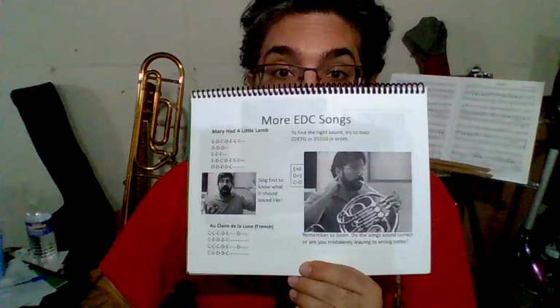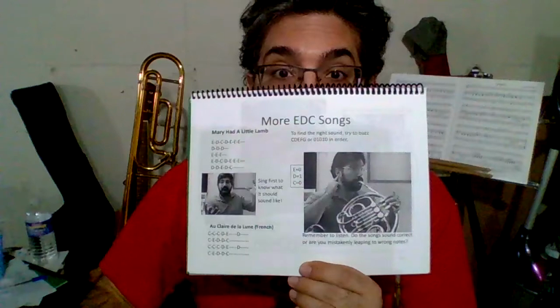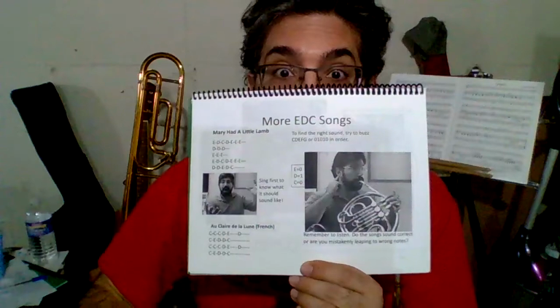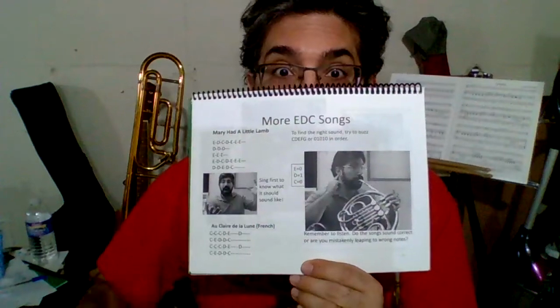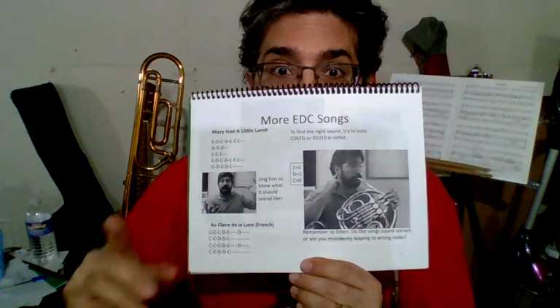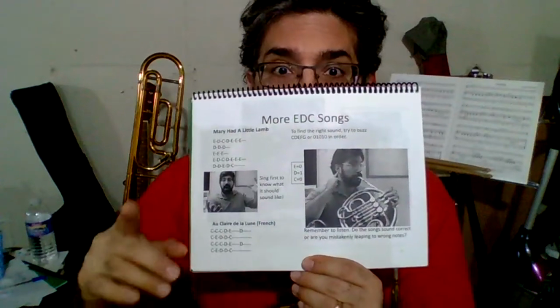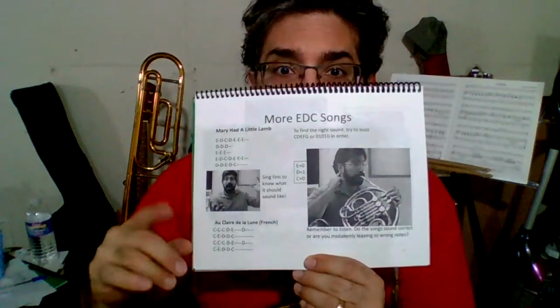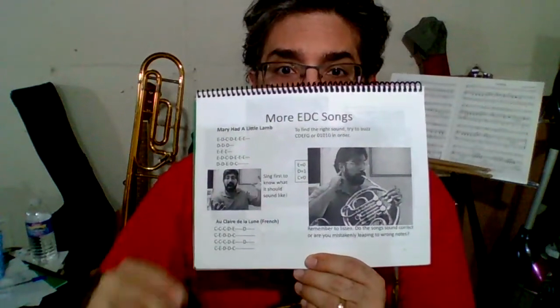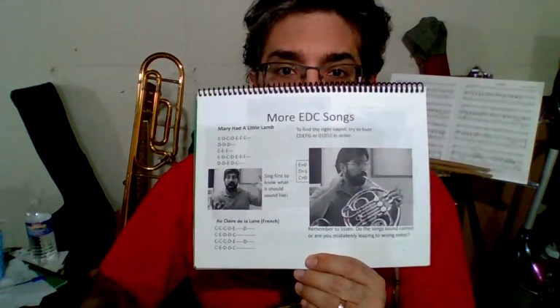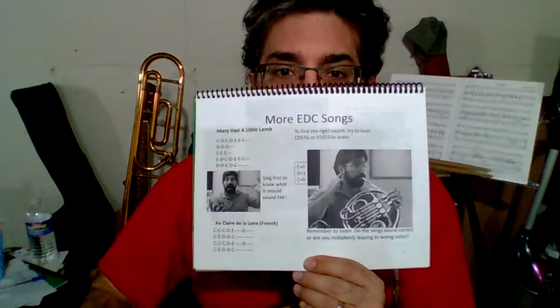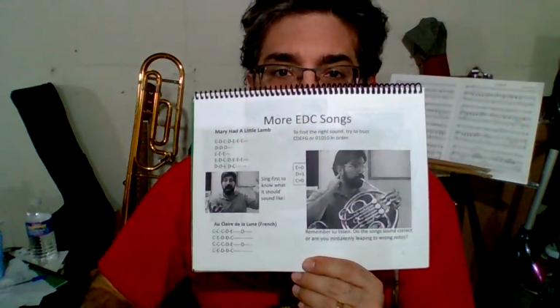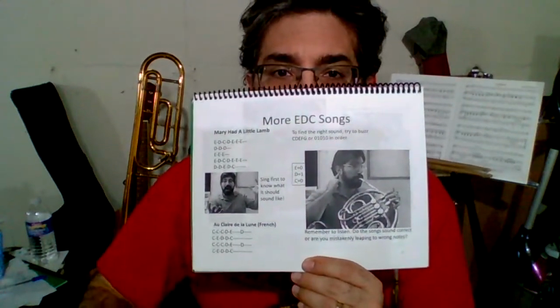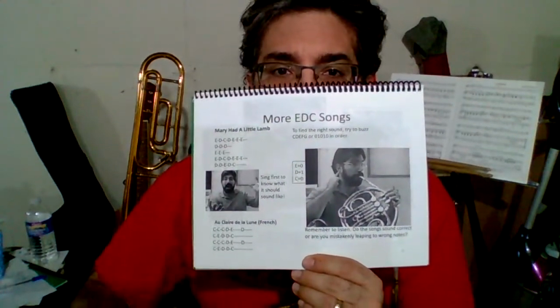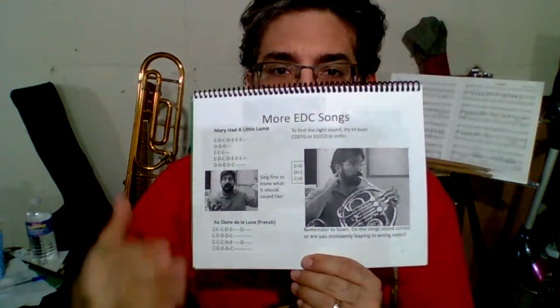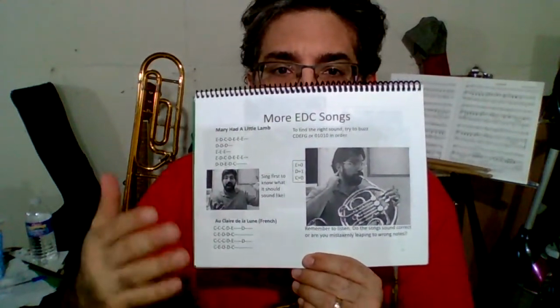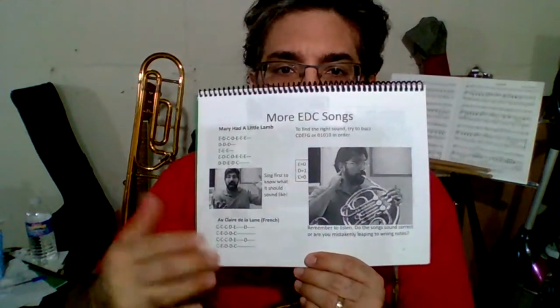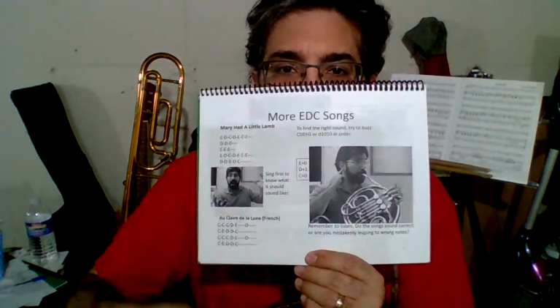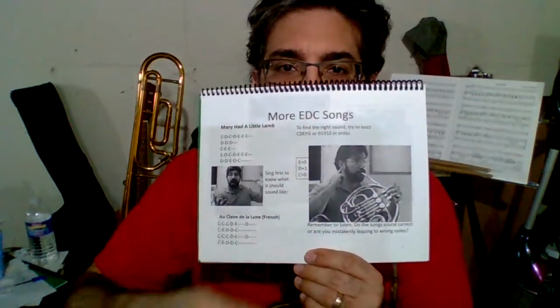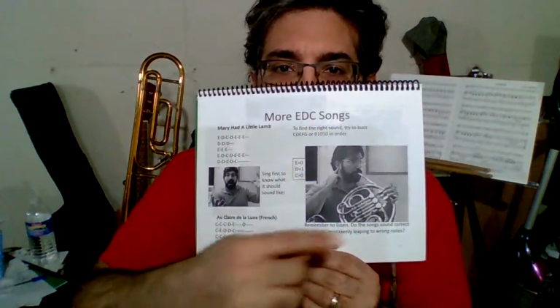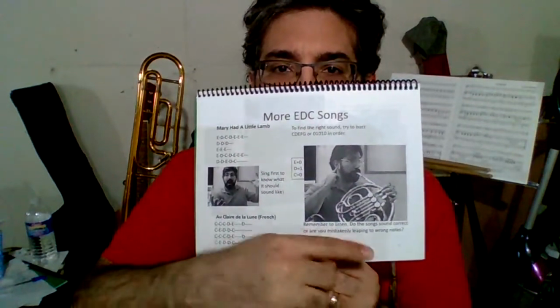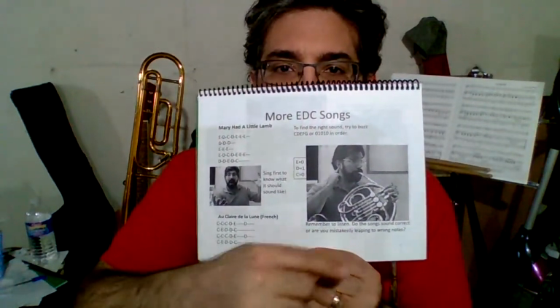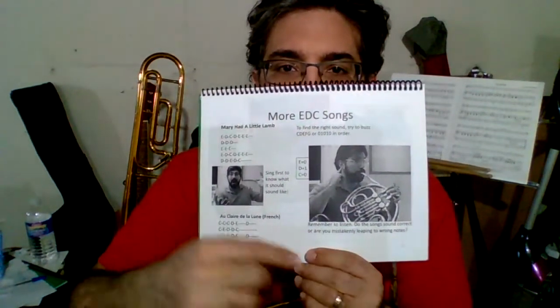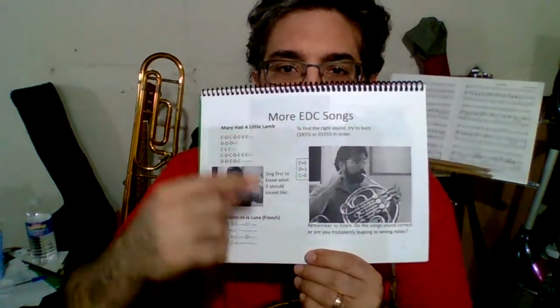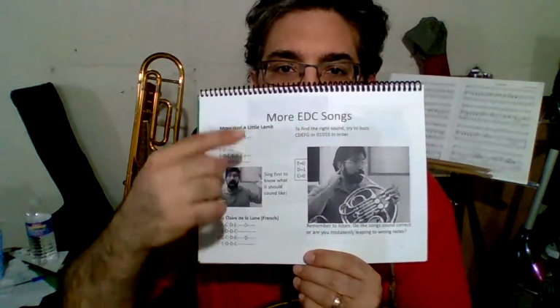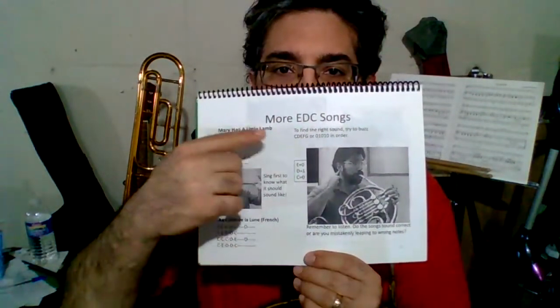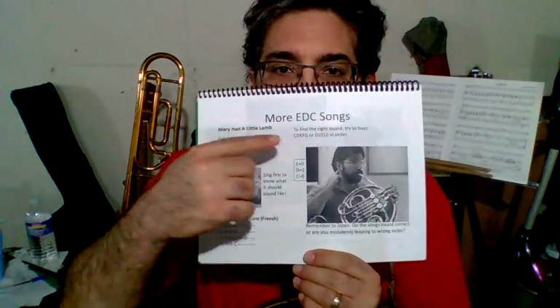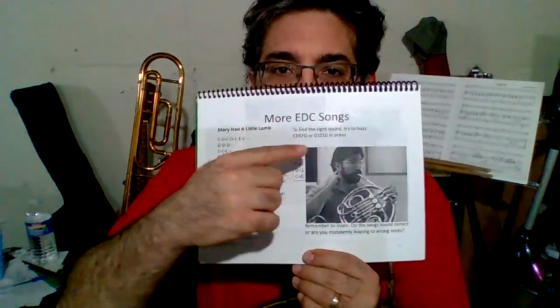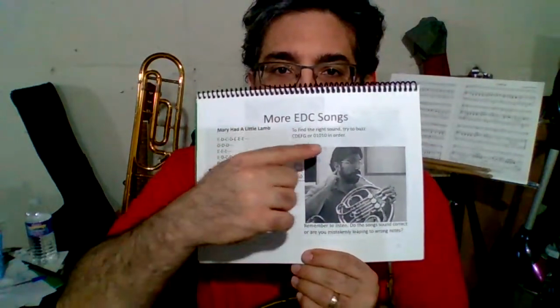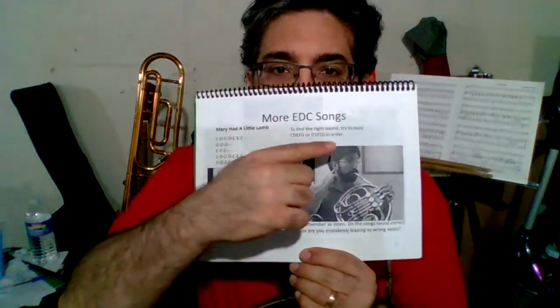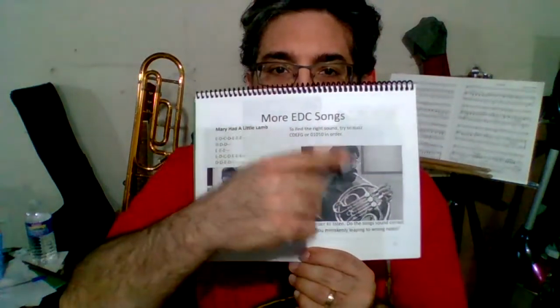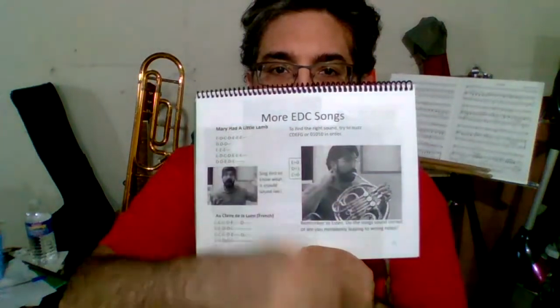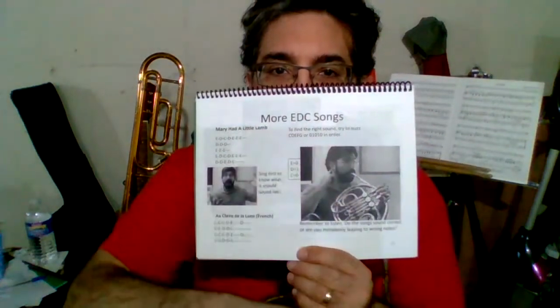Greetings, this is the instrument sidekick video for the French horn, page 13, more EDC songs.